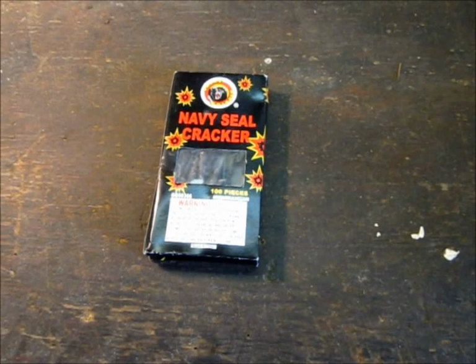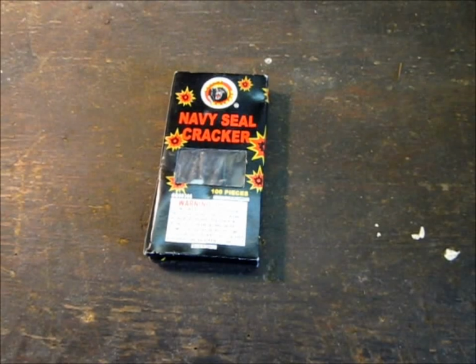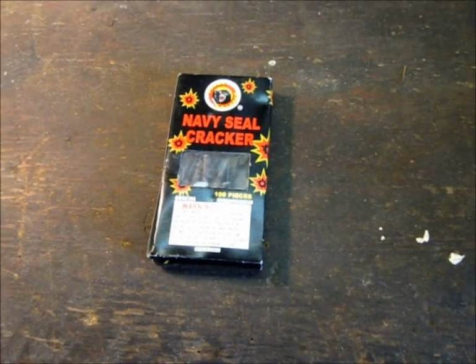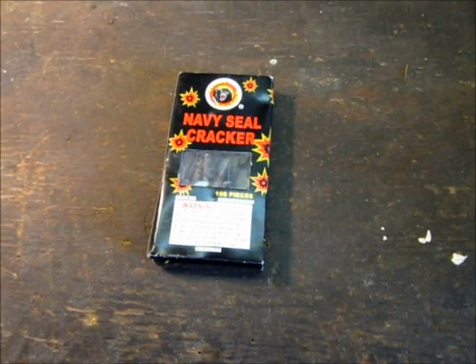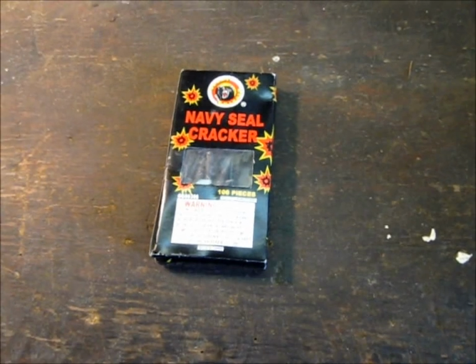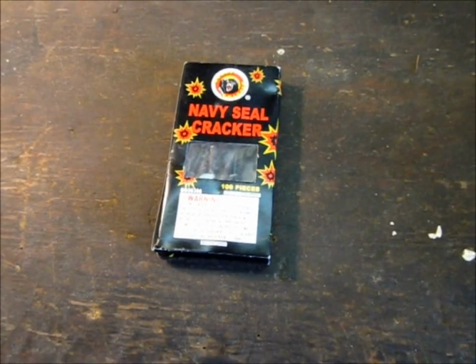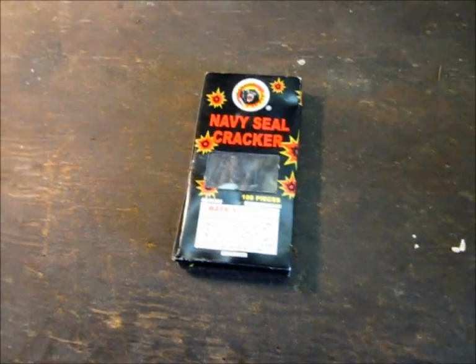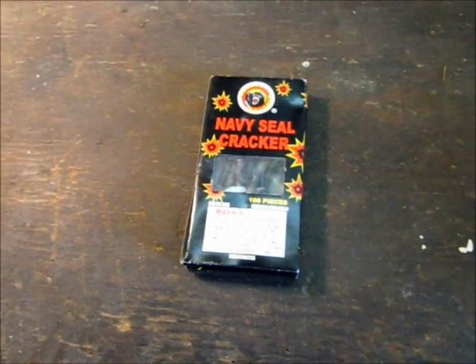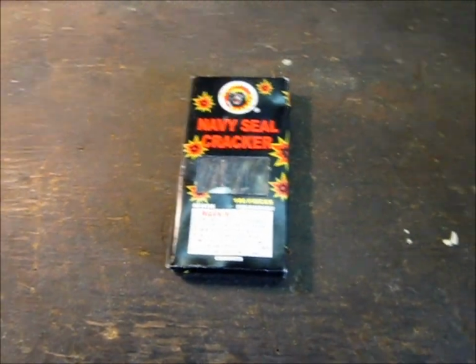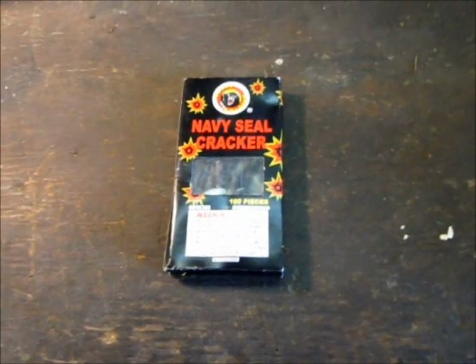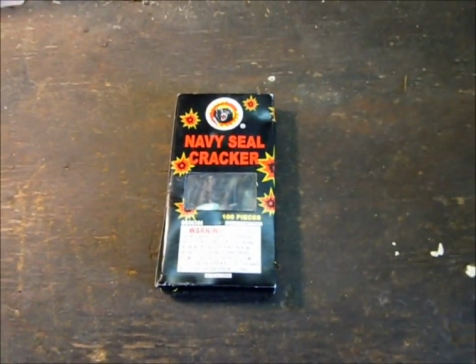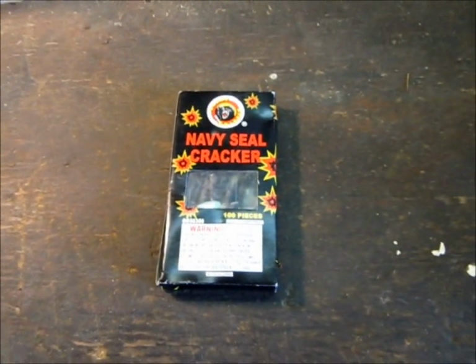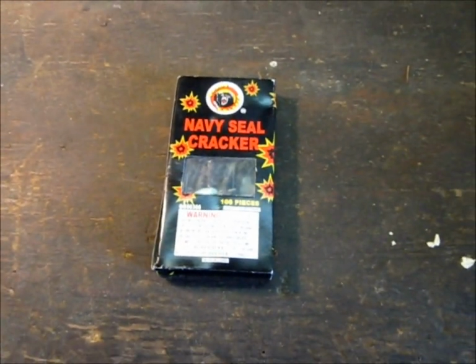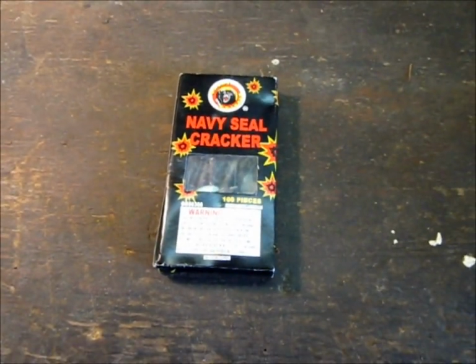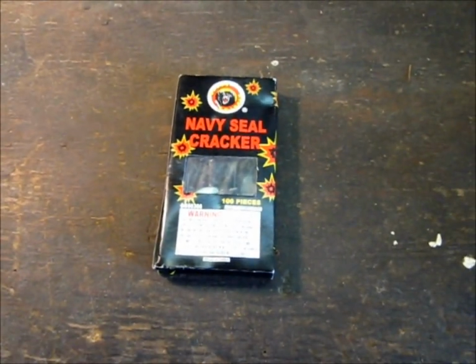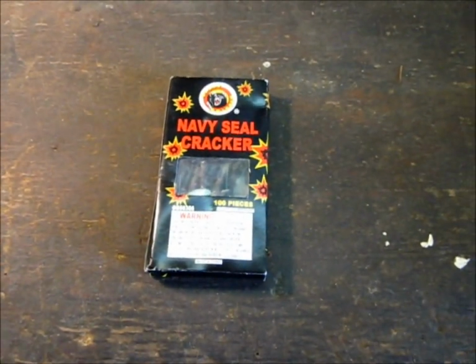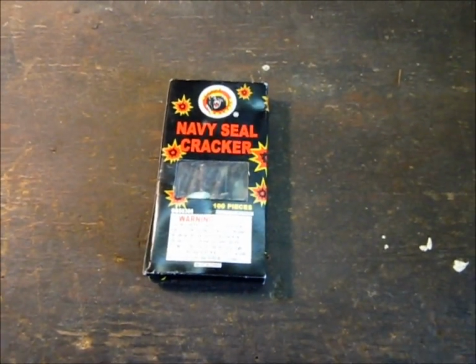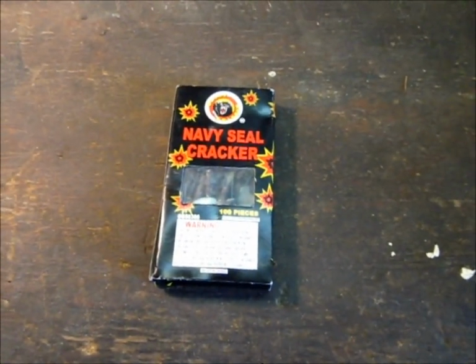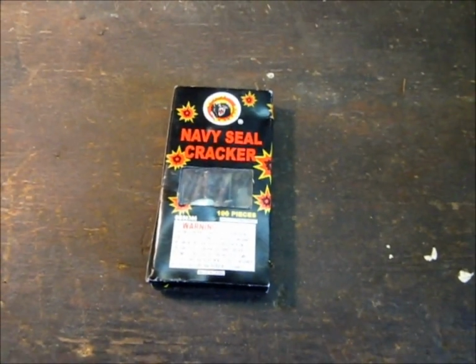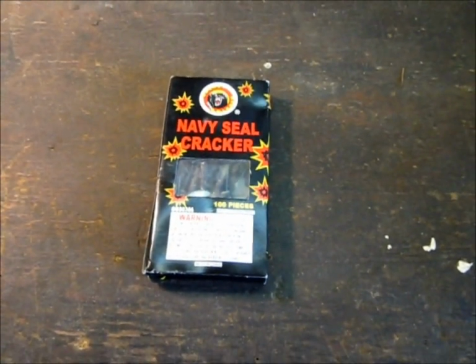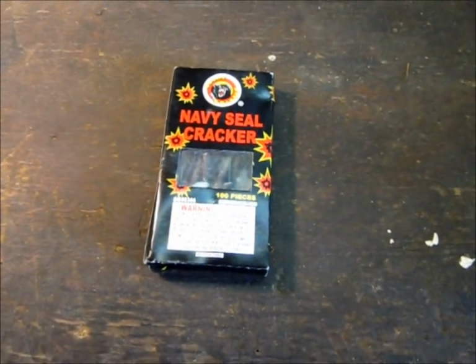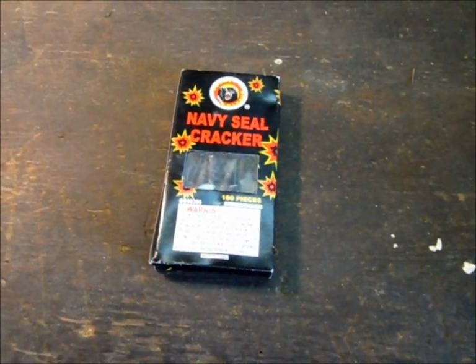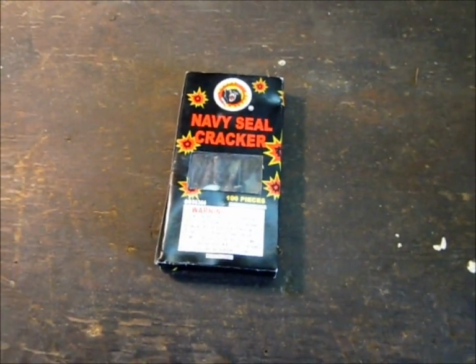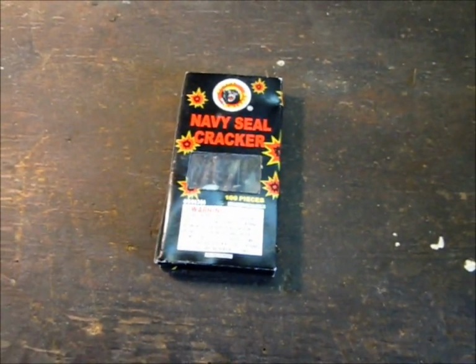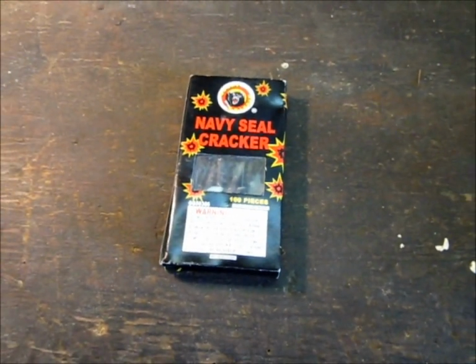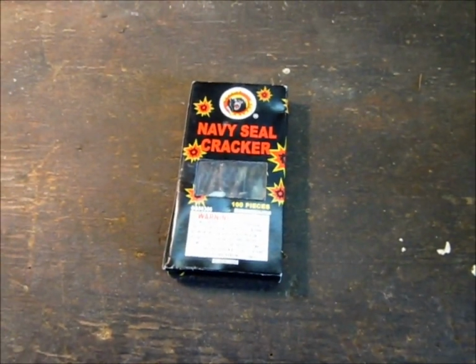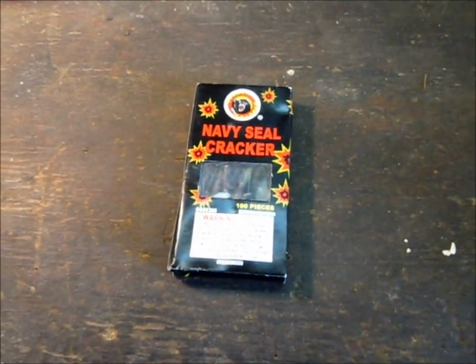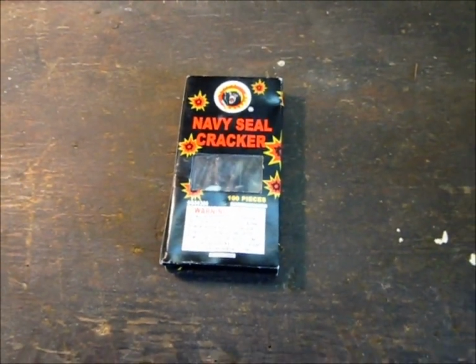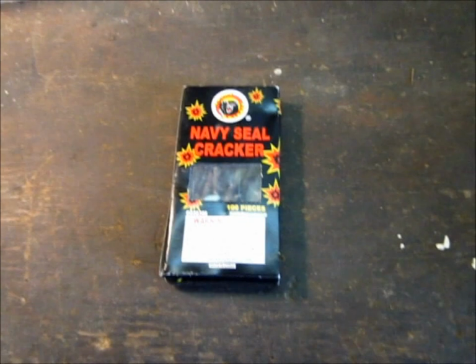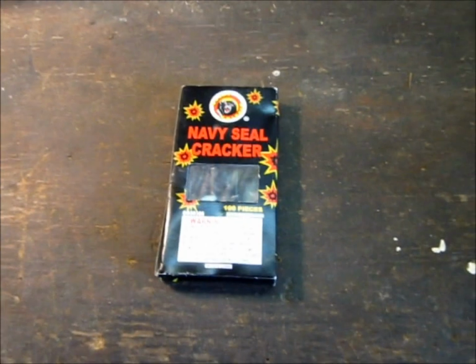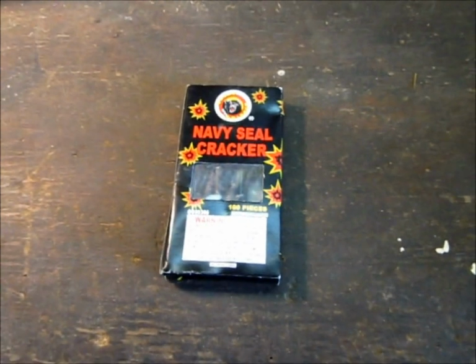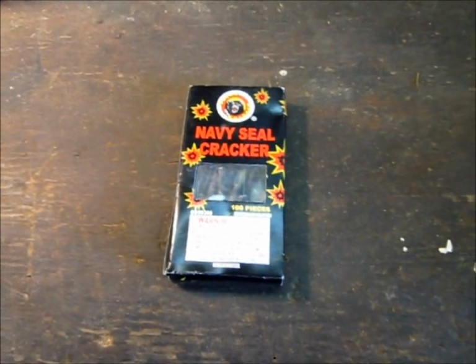Hey guys, today I'm going to show you how to make a prop airsoft grenade, basically a flashbang or a stun grenade.